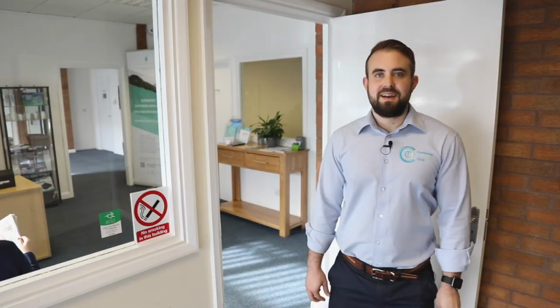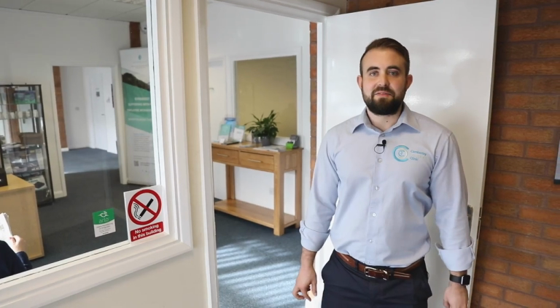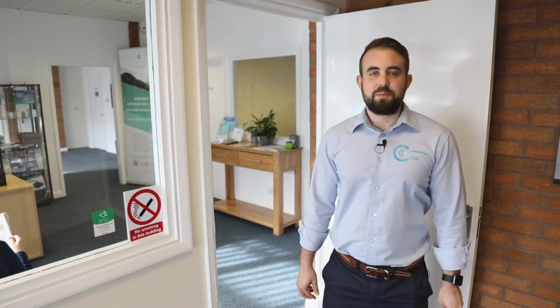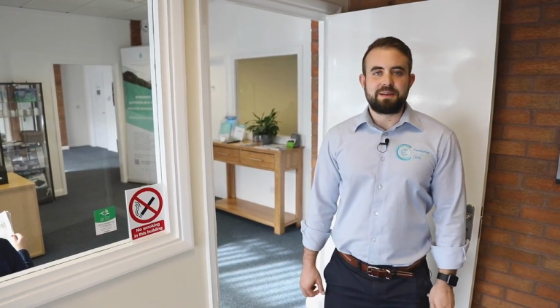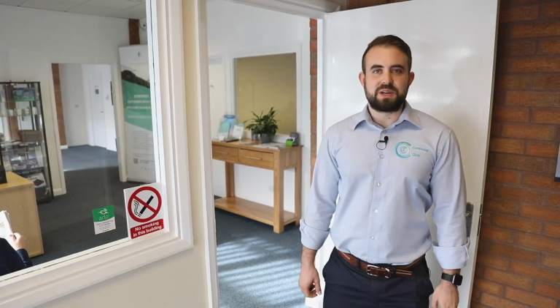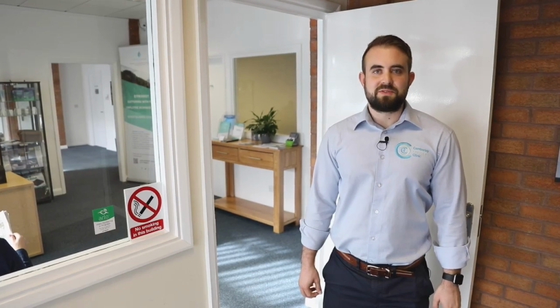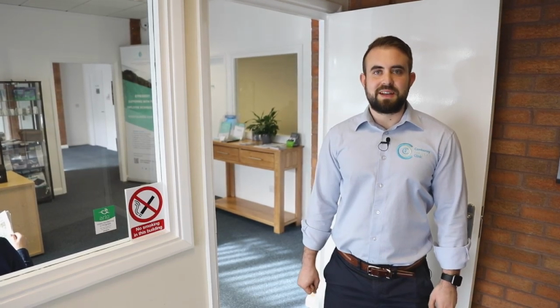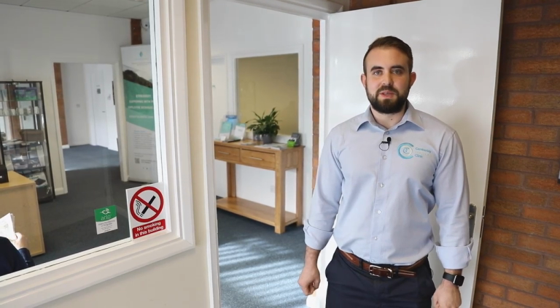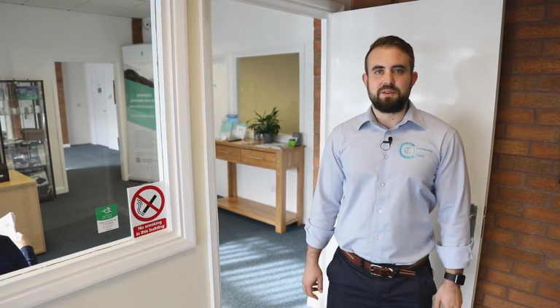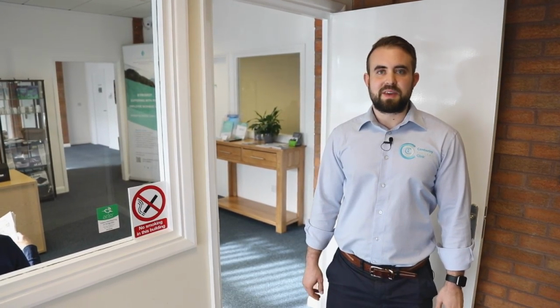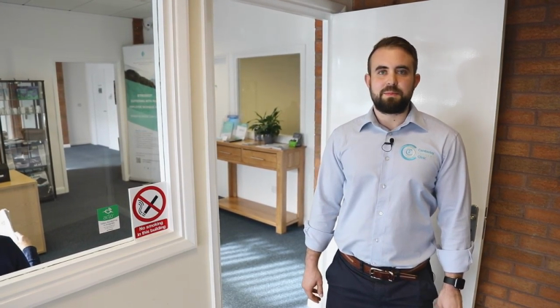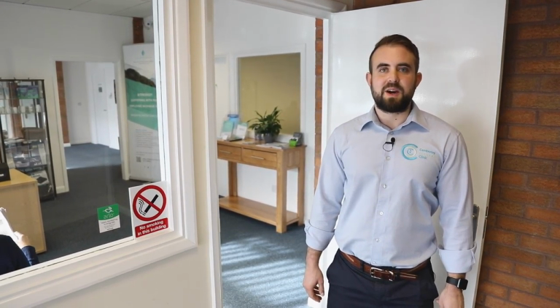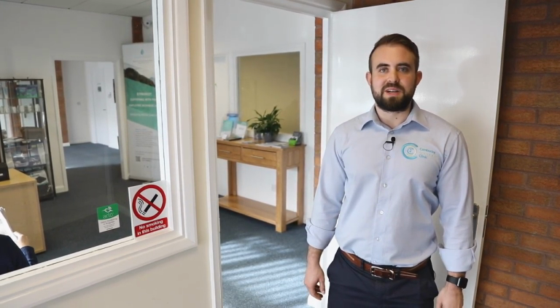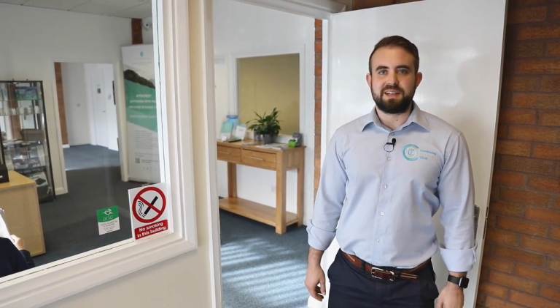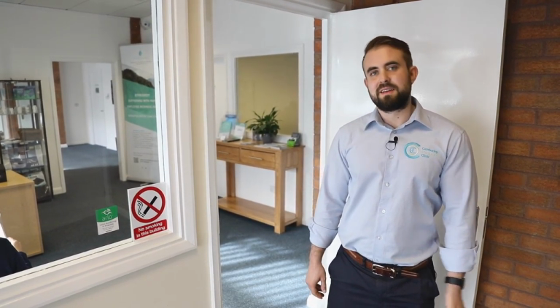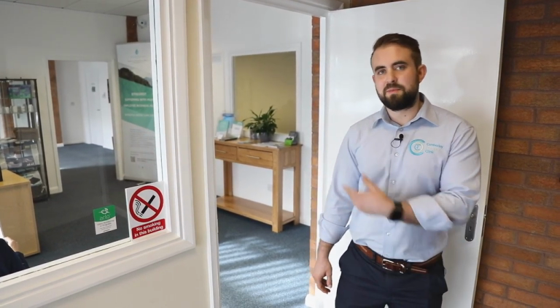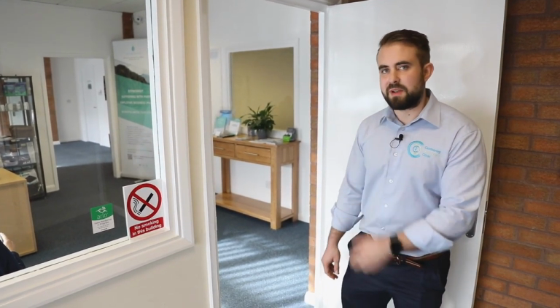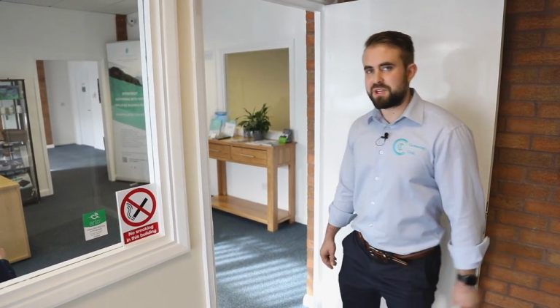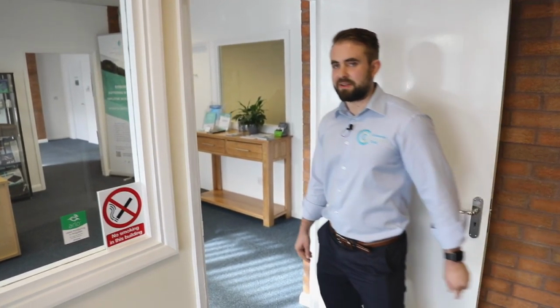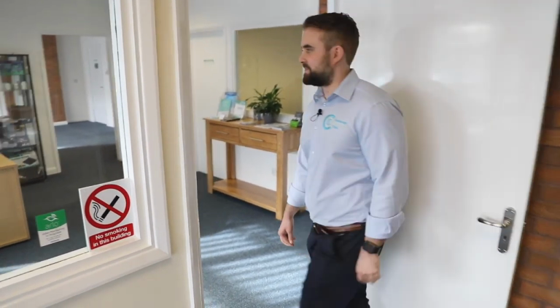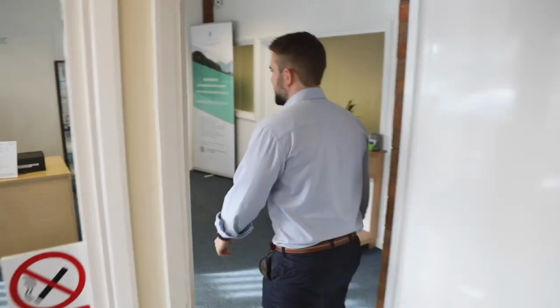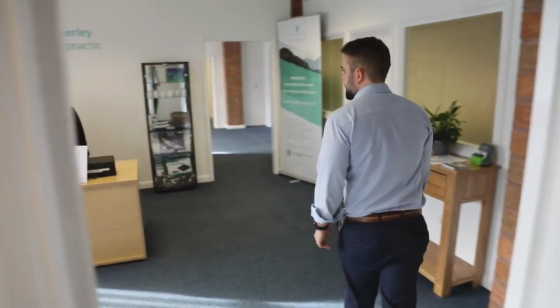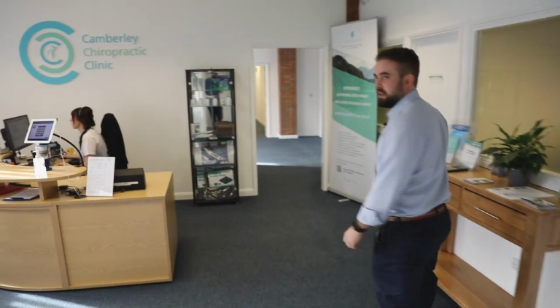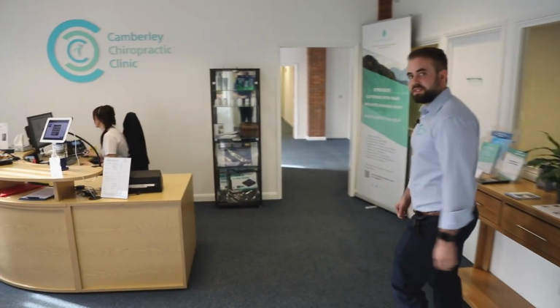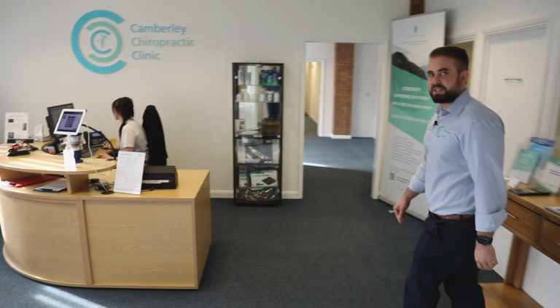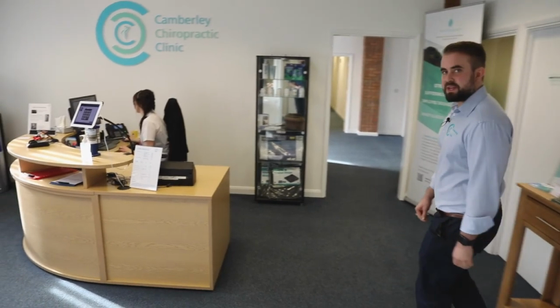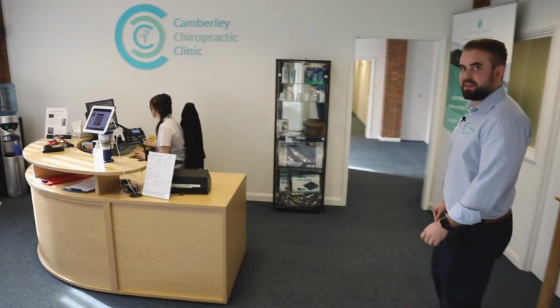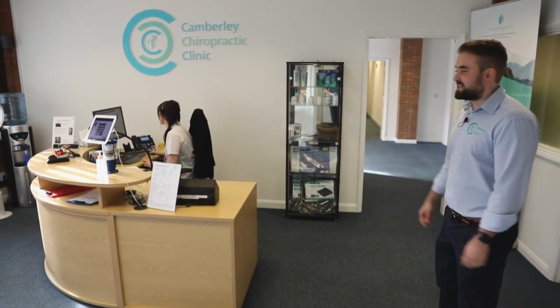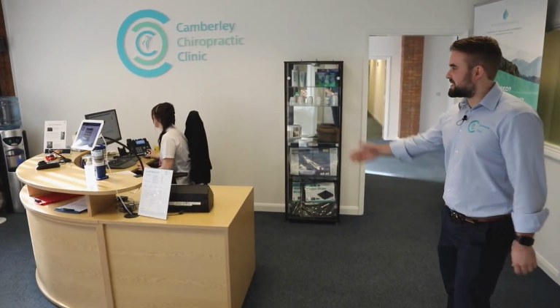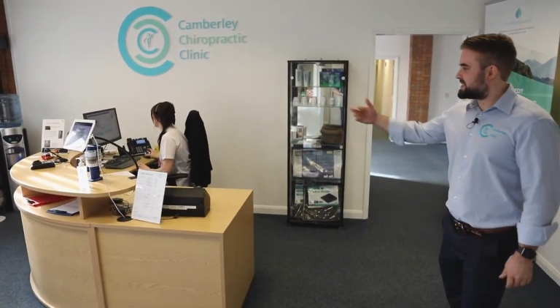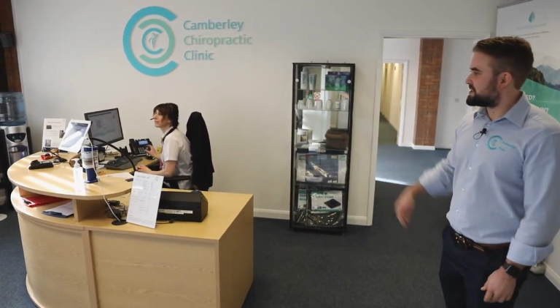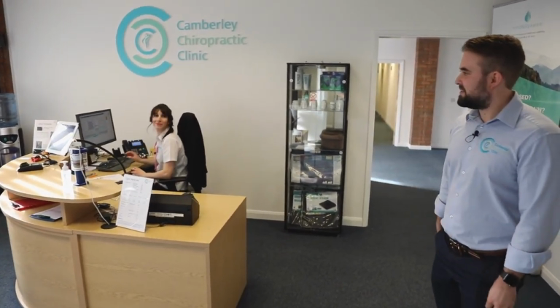Hi everyone, my name is James Everett and I'm the owner of Camberley Chiropractic Clinic. Come through, let me show you around. This is the reception area, and this is Sarah — say hi, Sarah.